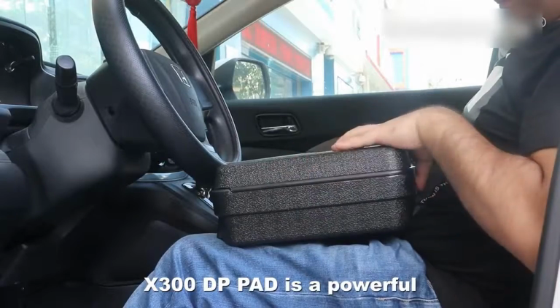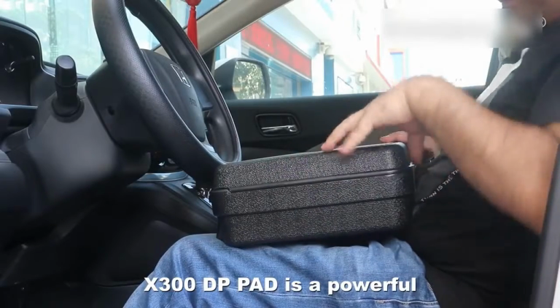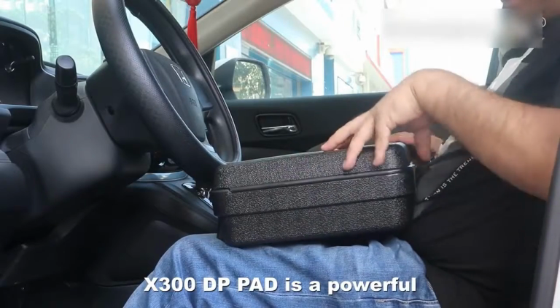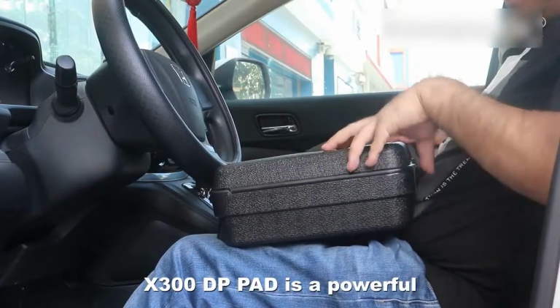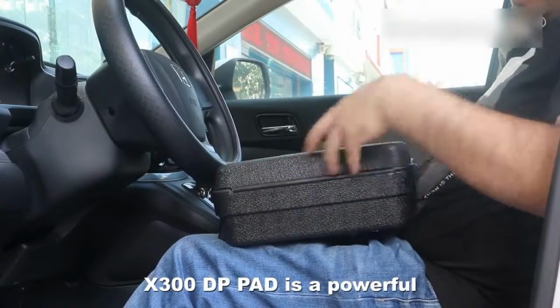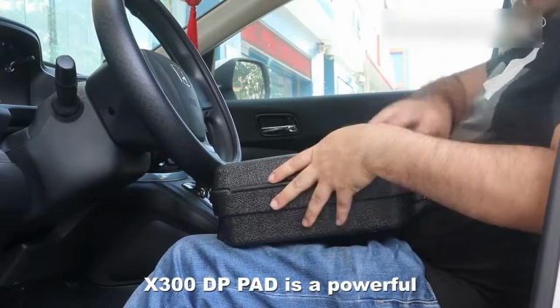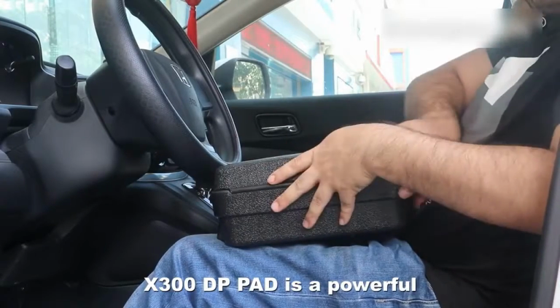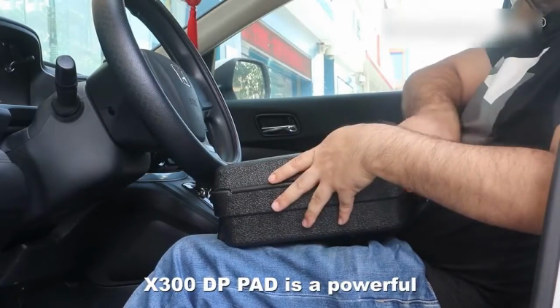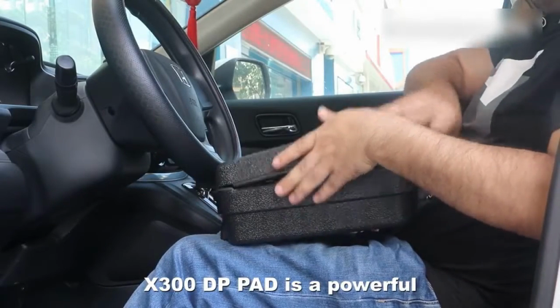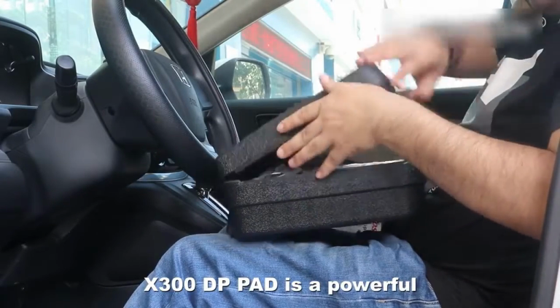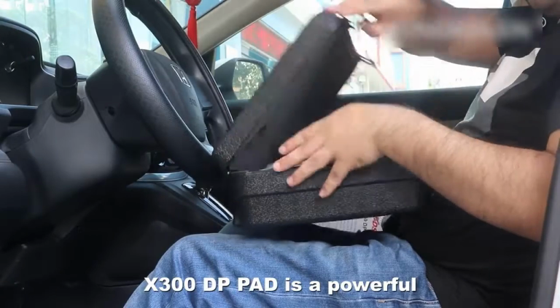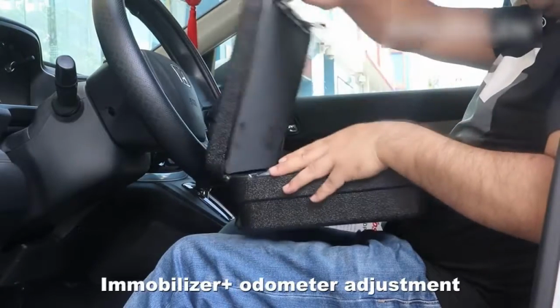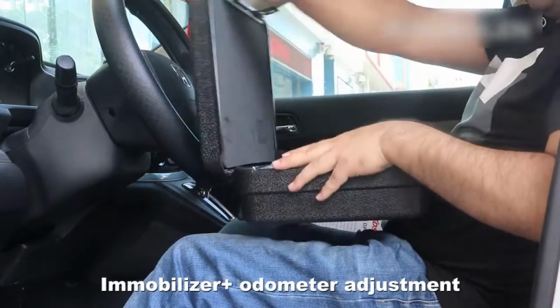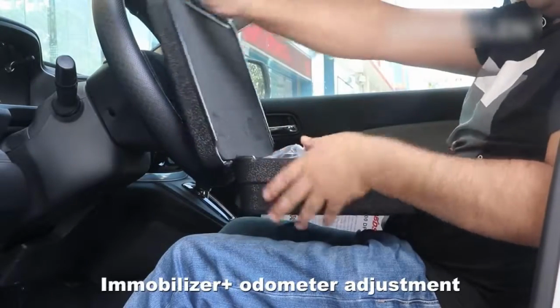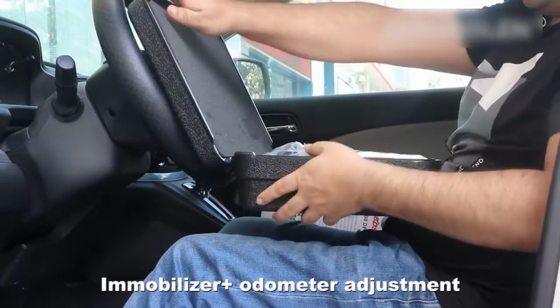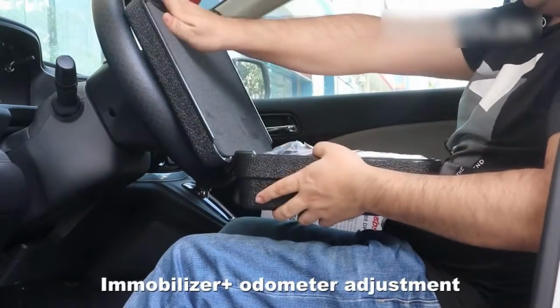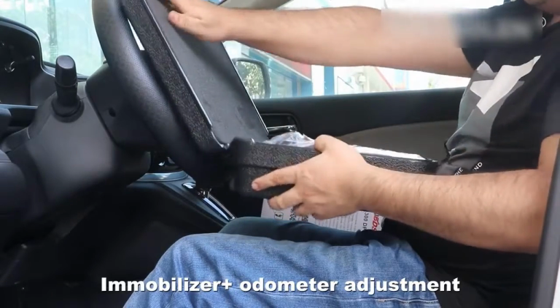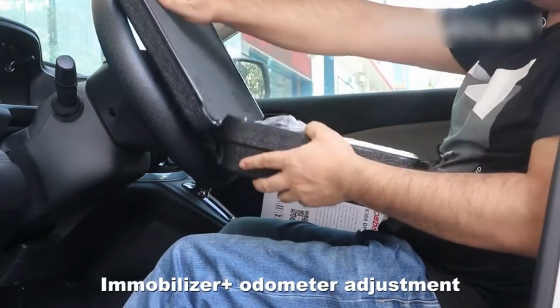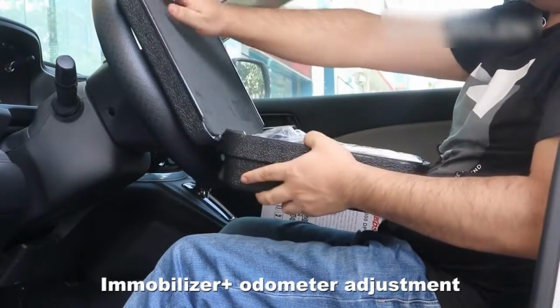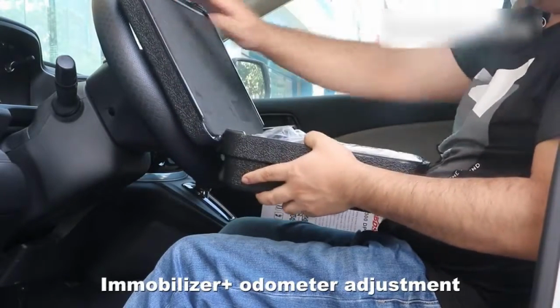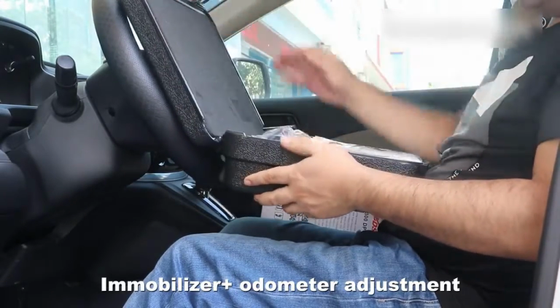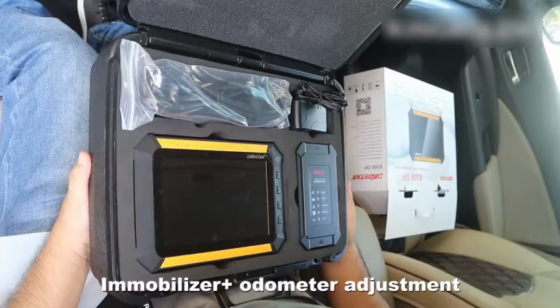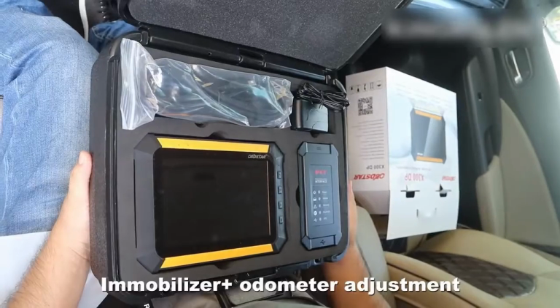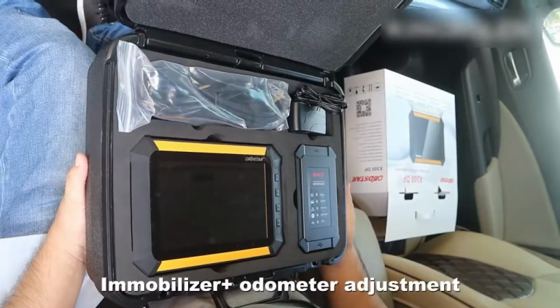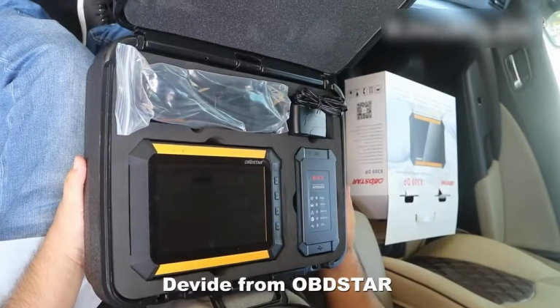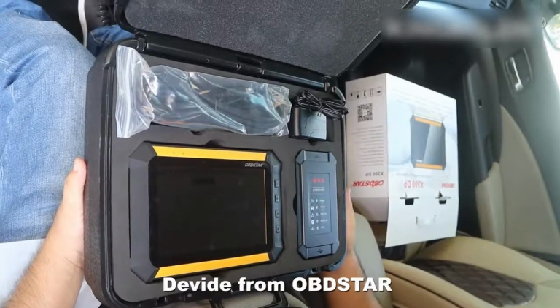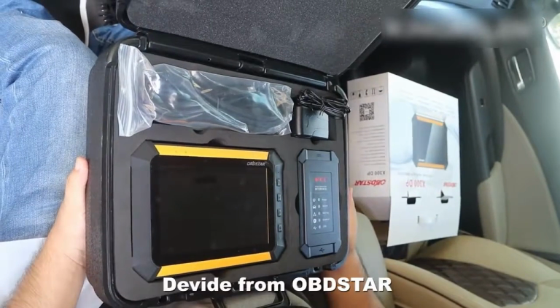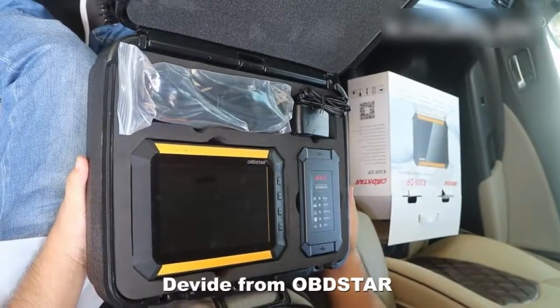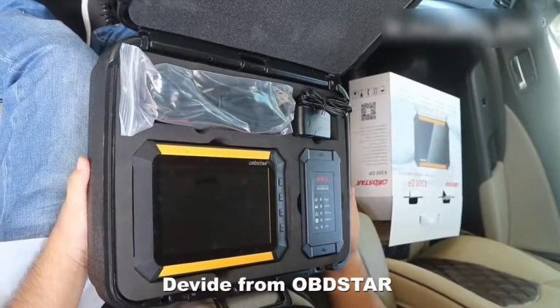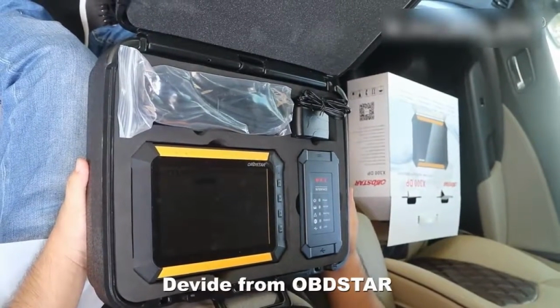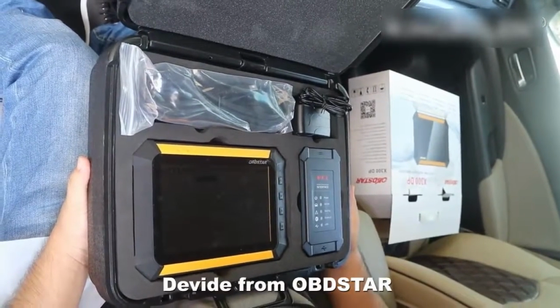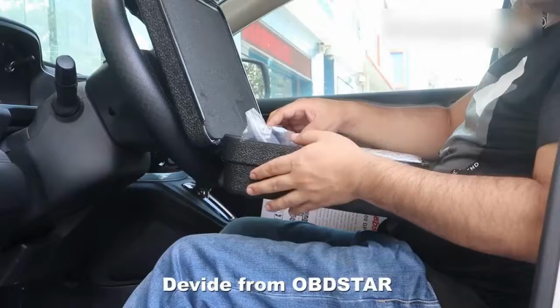The X300DP Pad is a powerful immobilizer and all-in-one adjustment device from OBD-STAR.